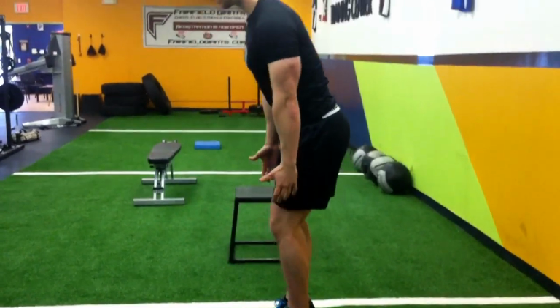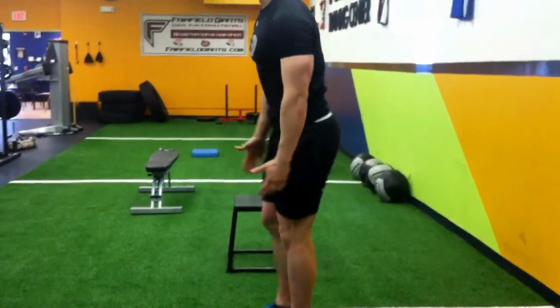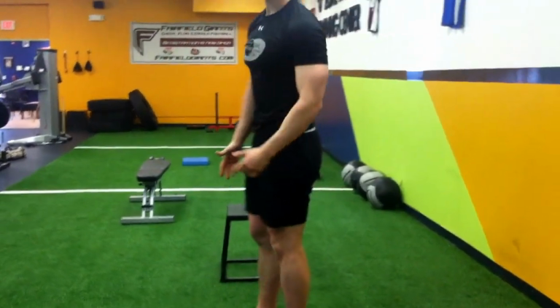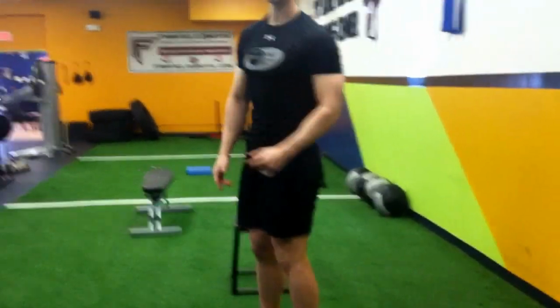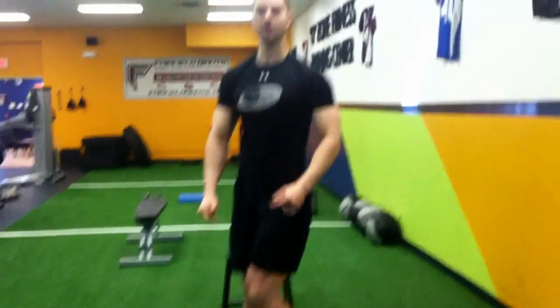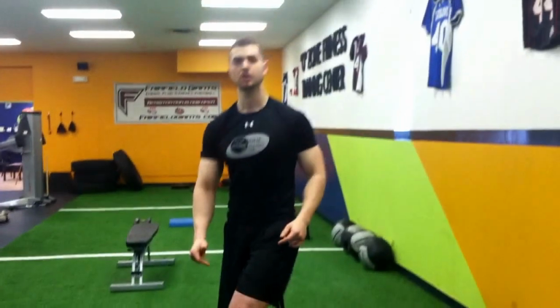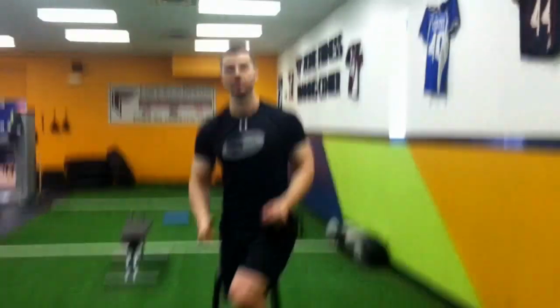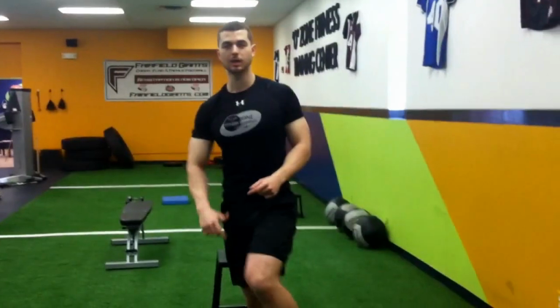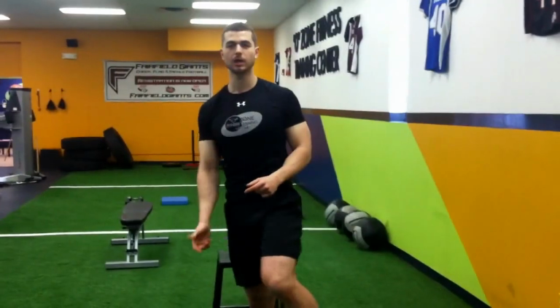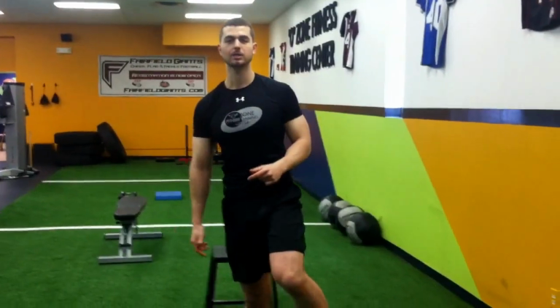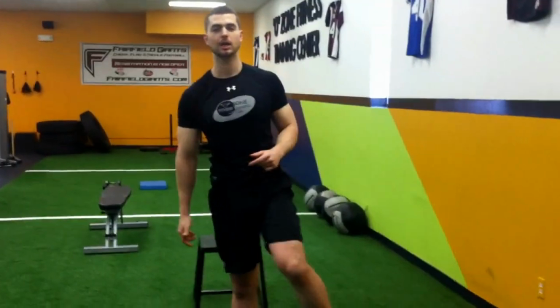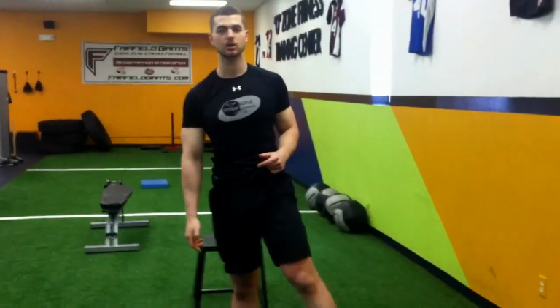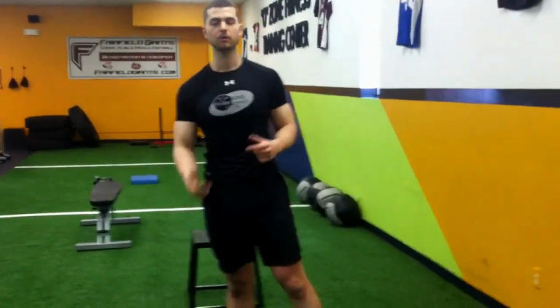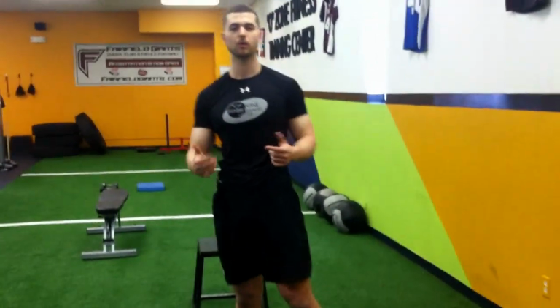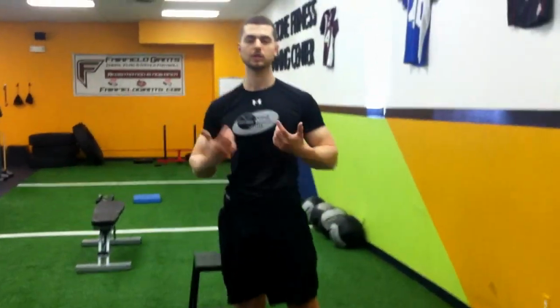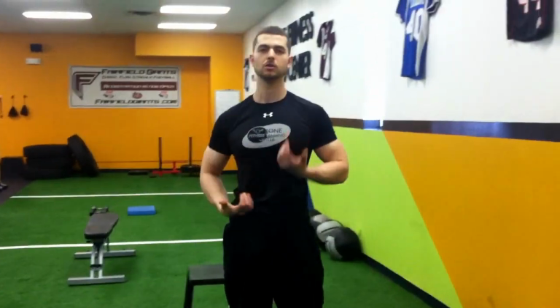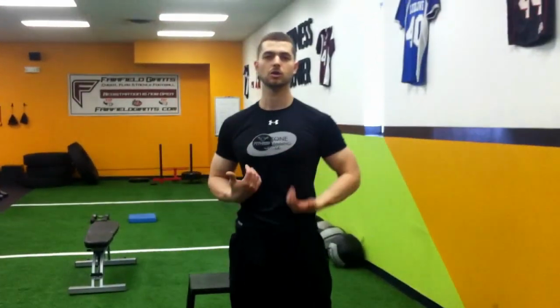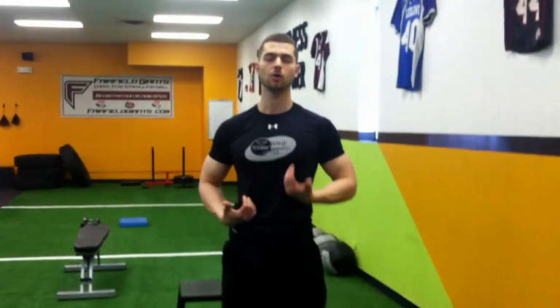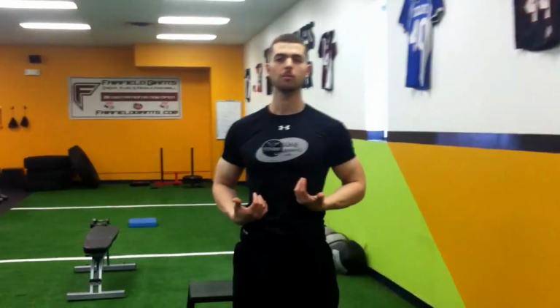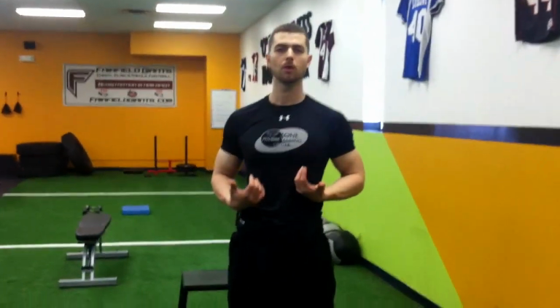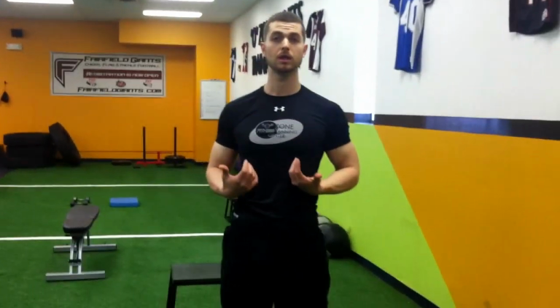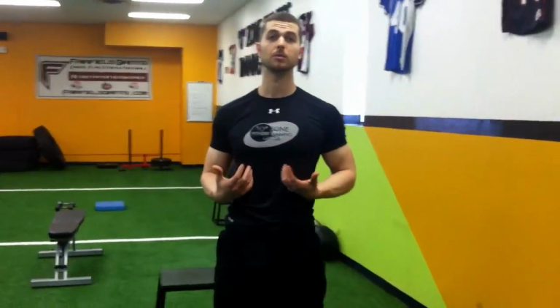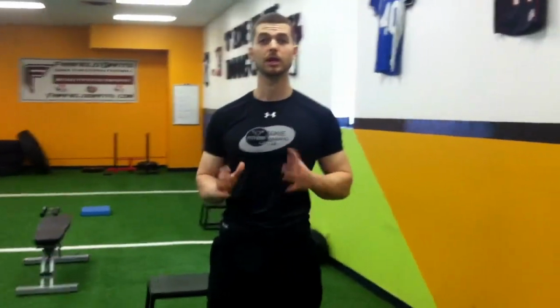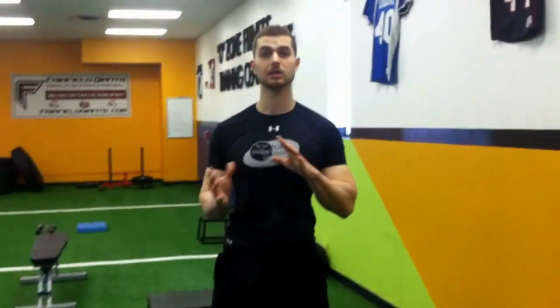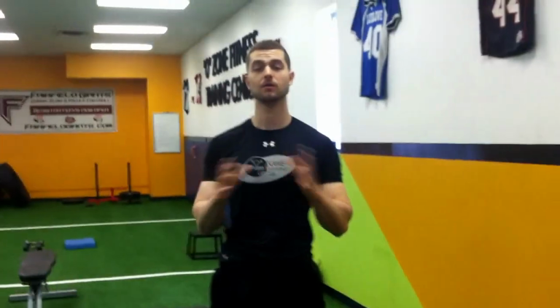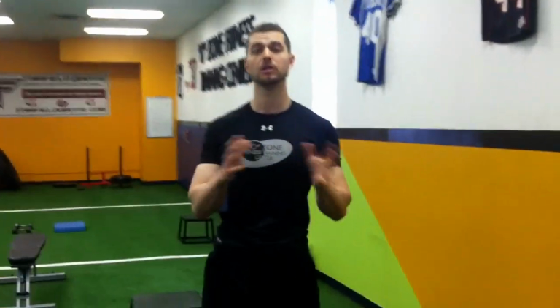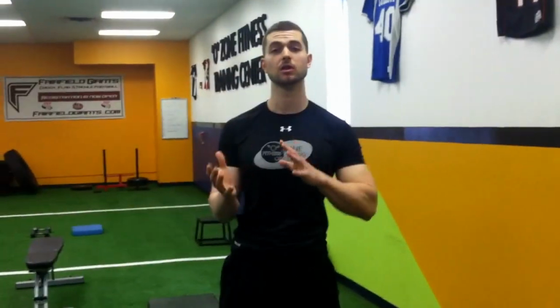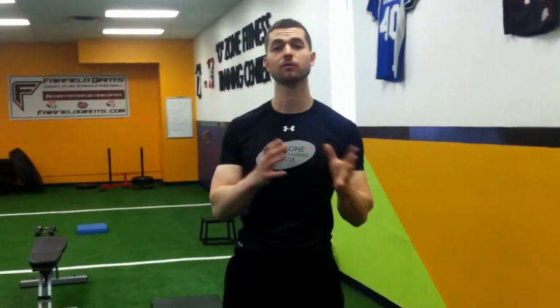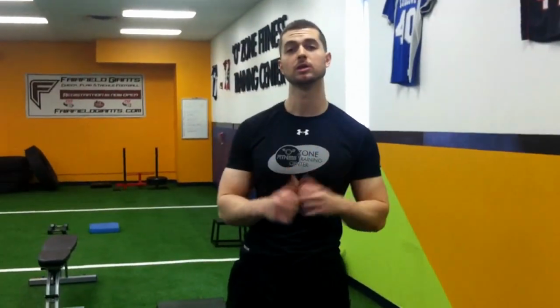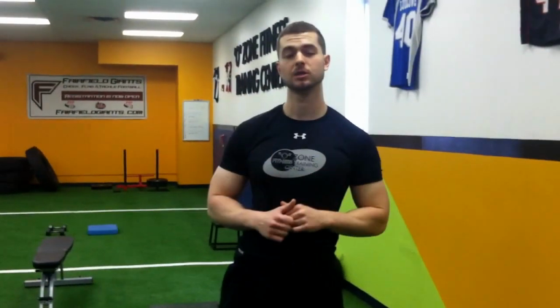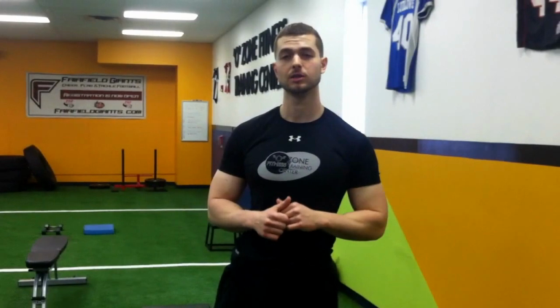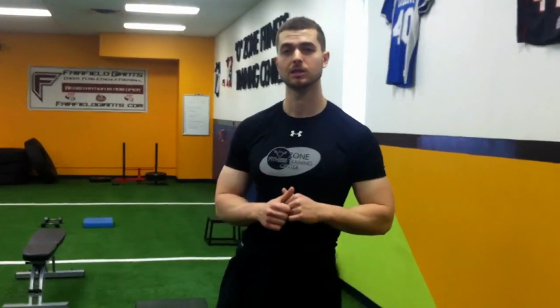Remember, whenever you do a single leg exercise, you have to focus on using your core more than a double leg exercise, because you have all these other forces to resist.